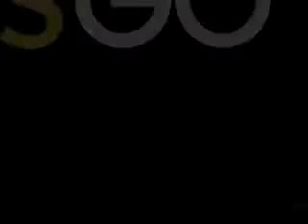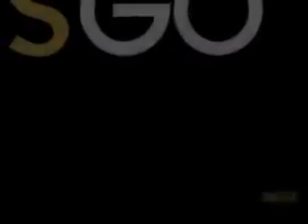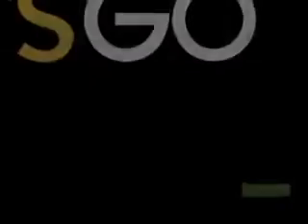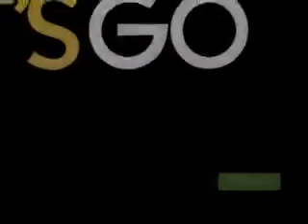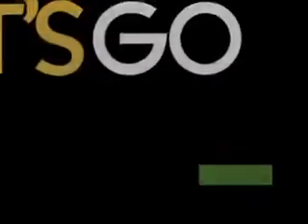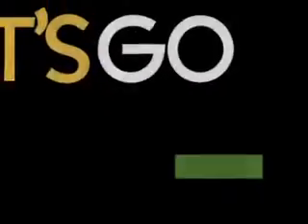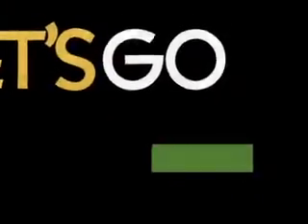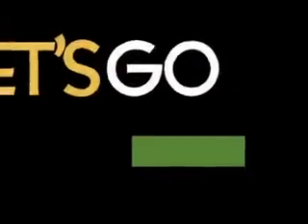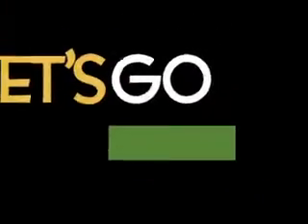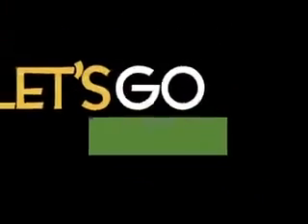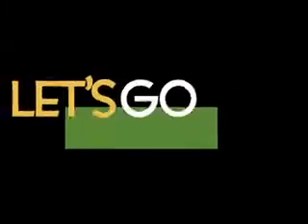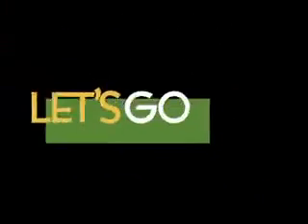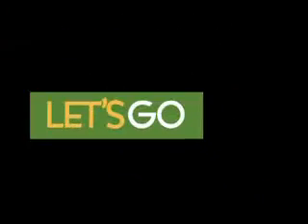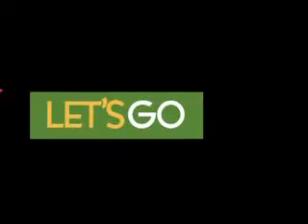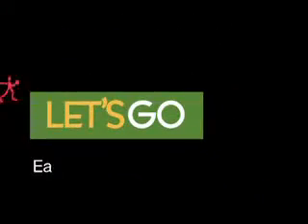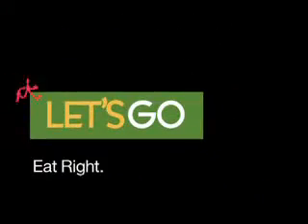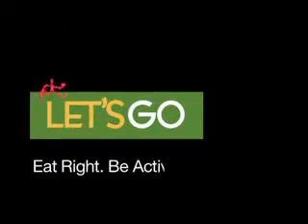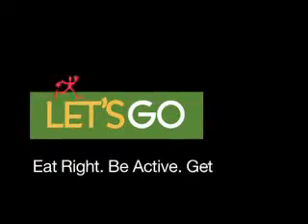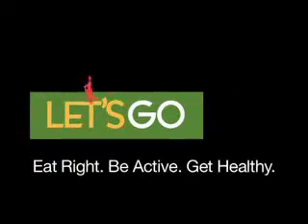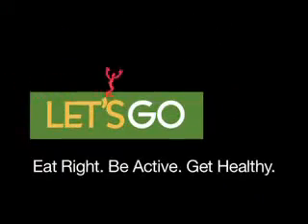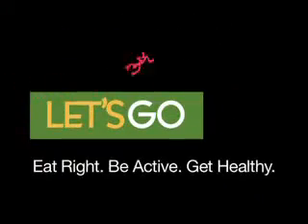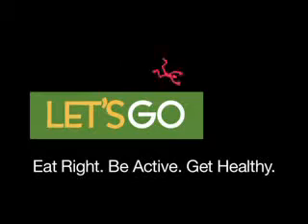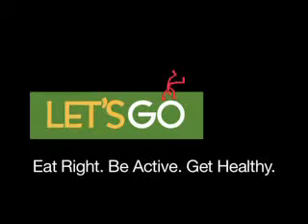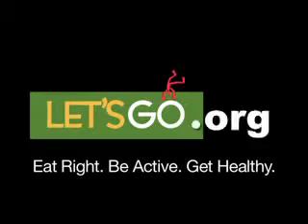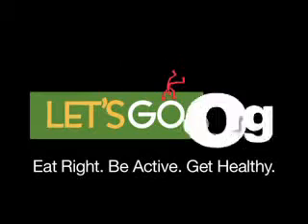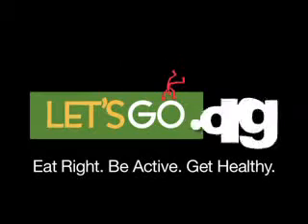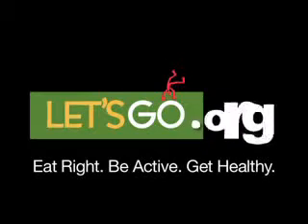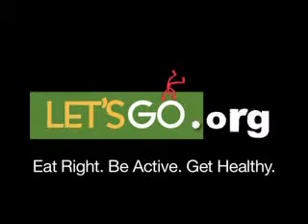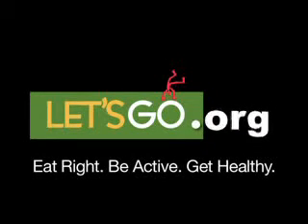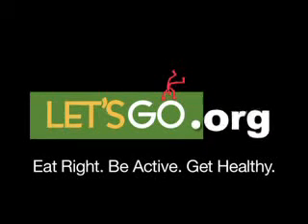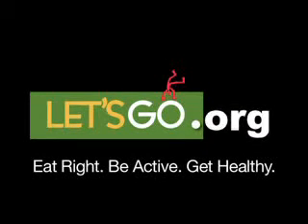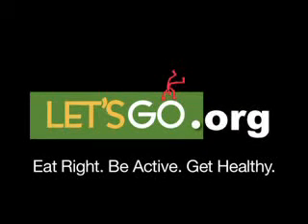Let's Go has lots of other easy and healthy recipe ideas. Visit our website at letsgo.org.